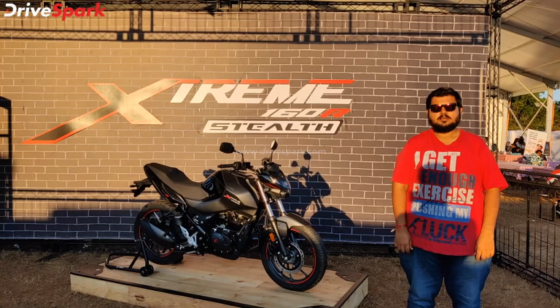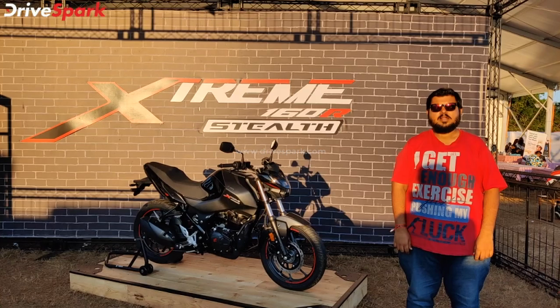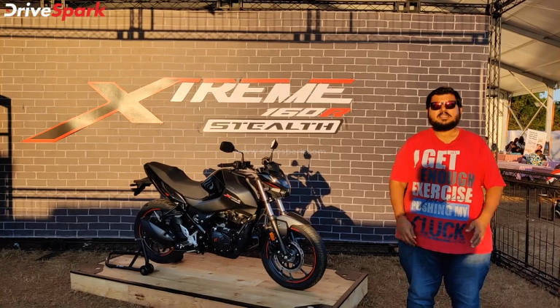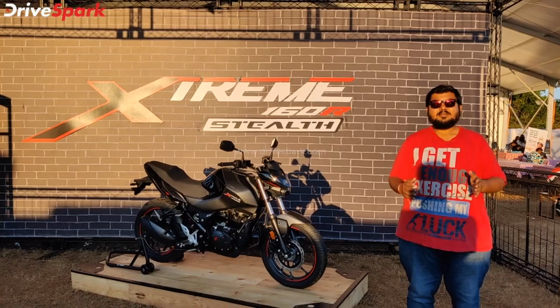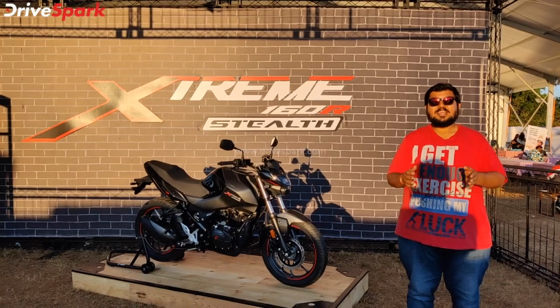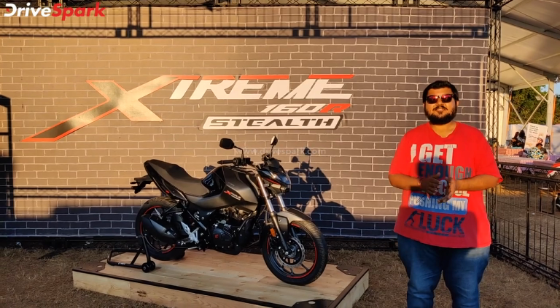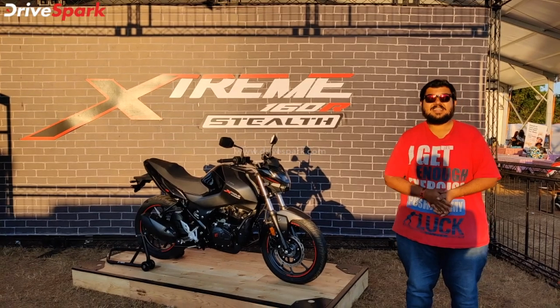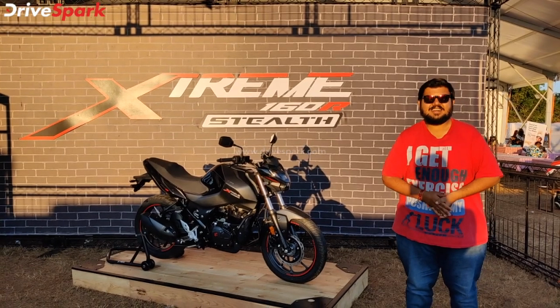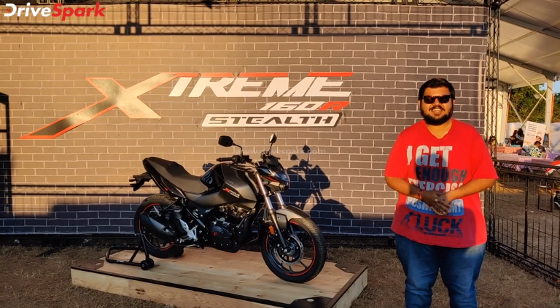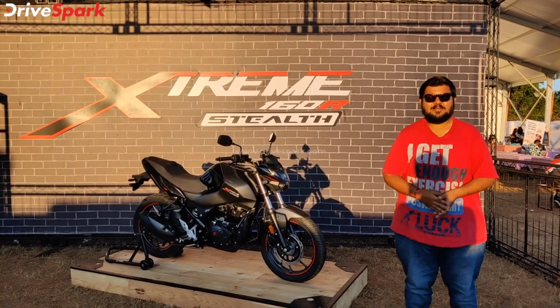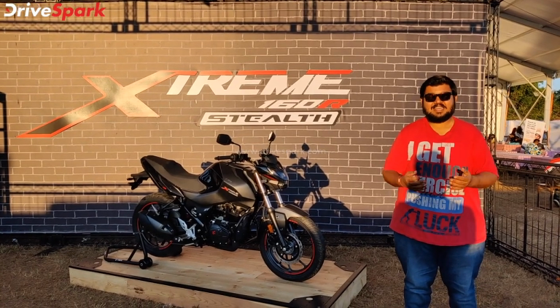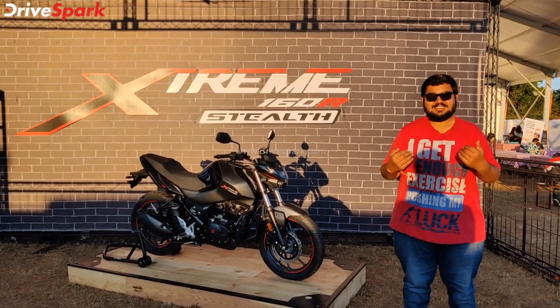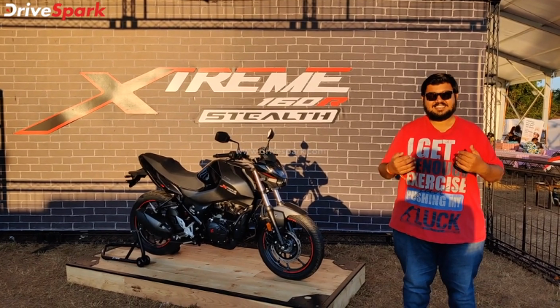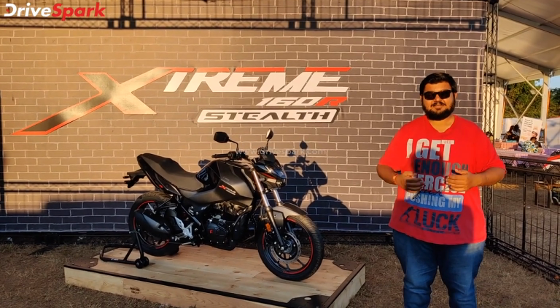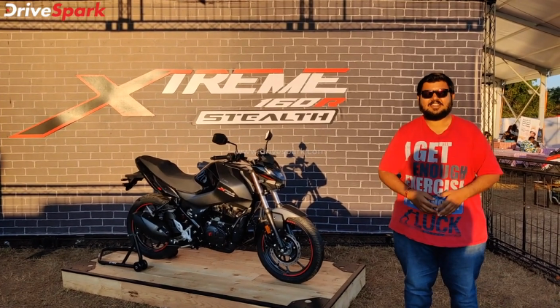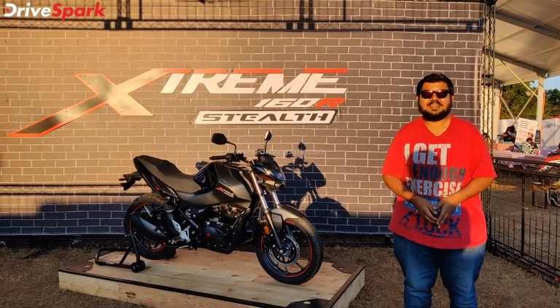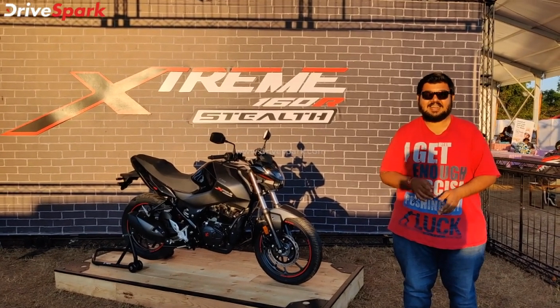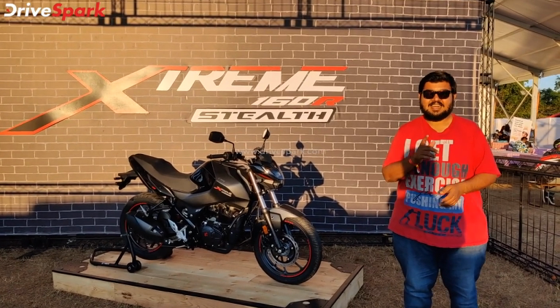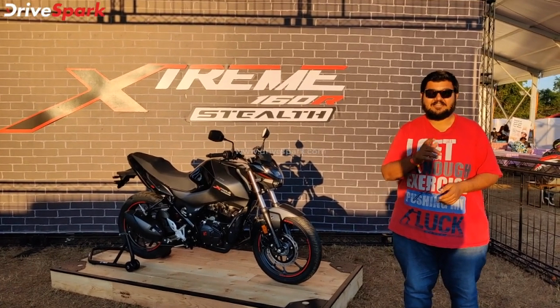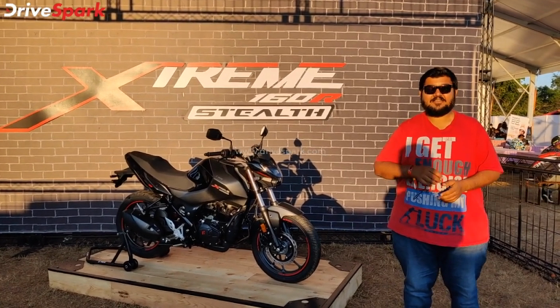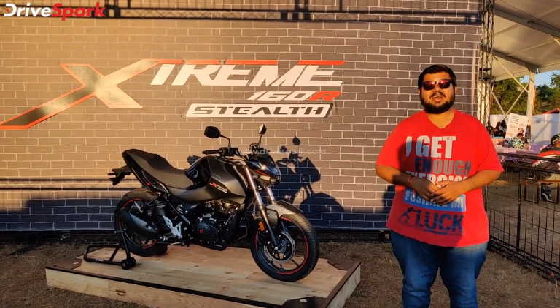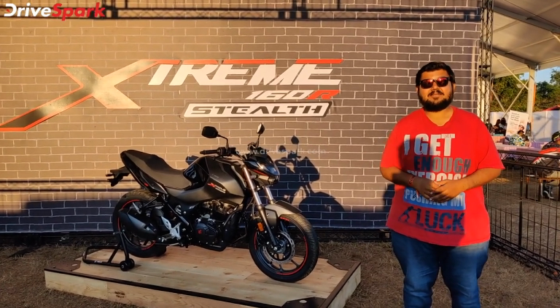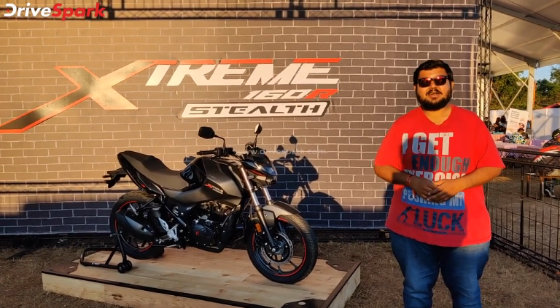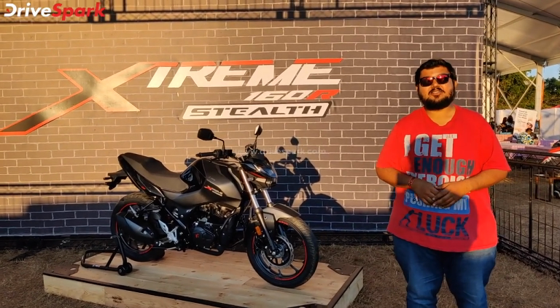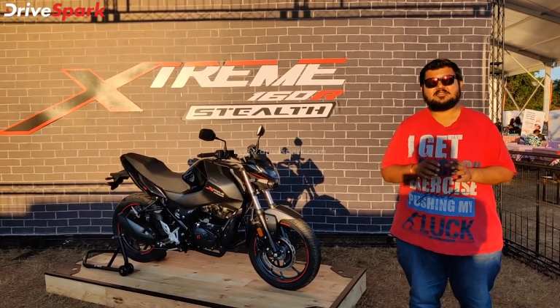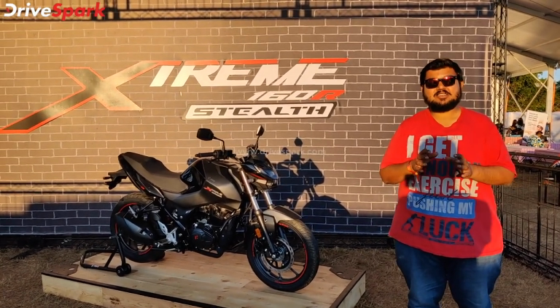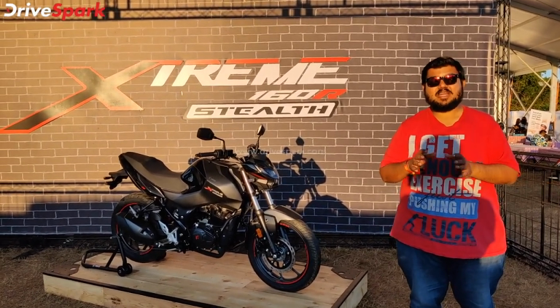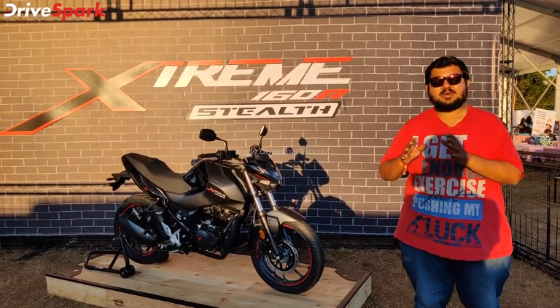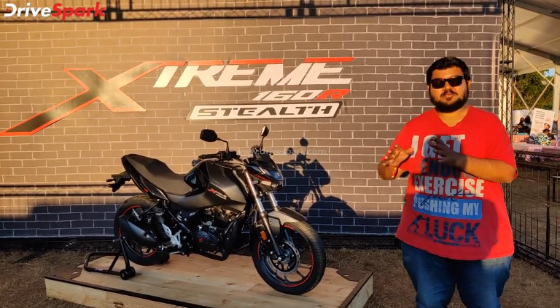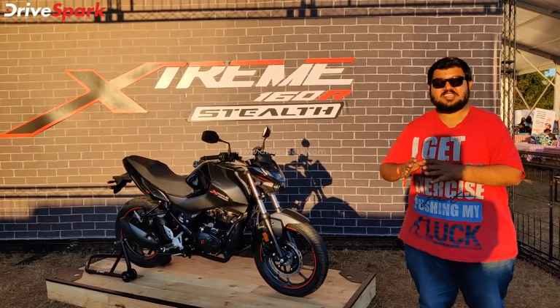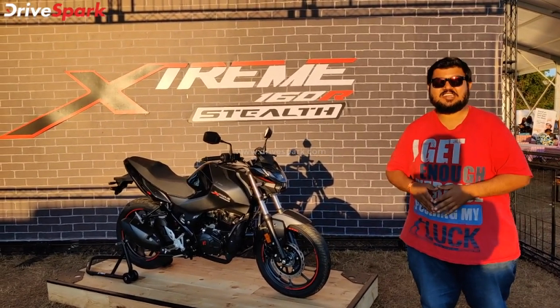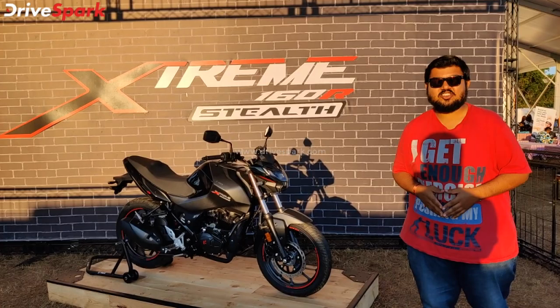Hello, welcome back to my channel. This is Bharadwaj and I am here with IPW's 2021 Special Edition.